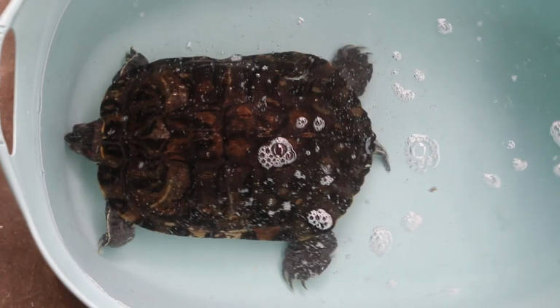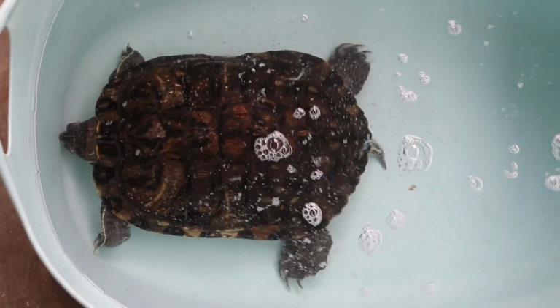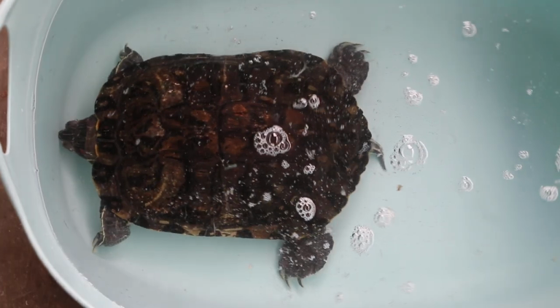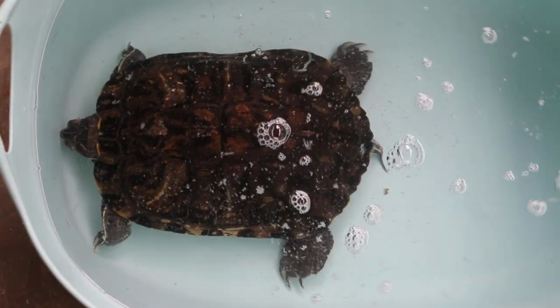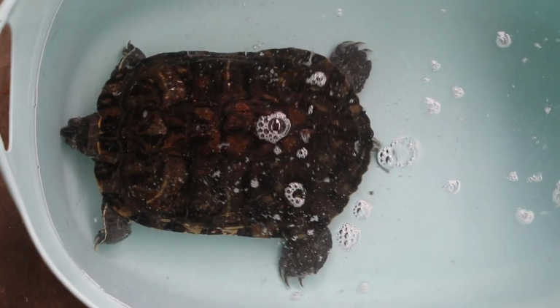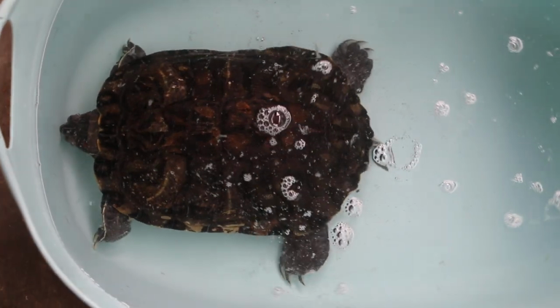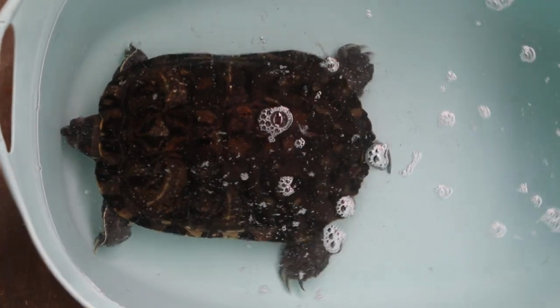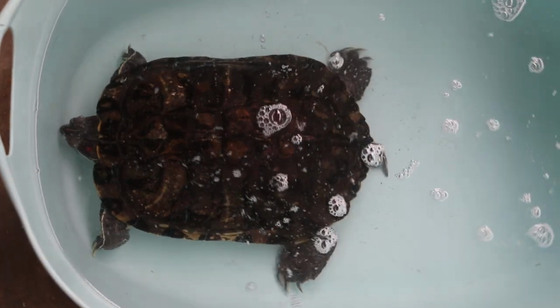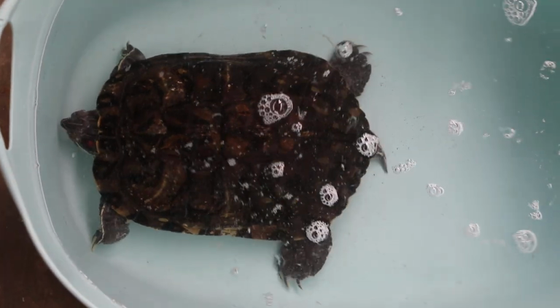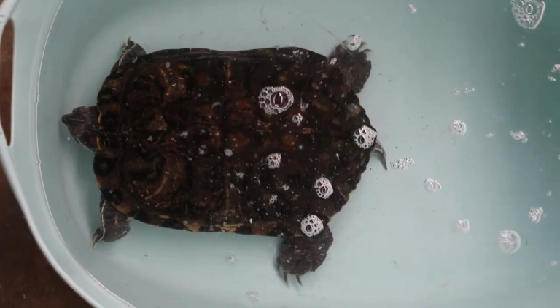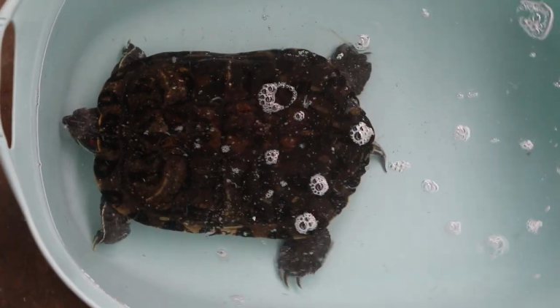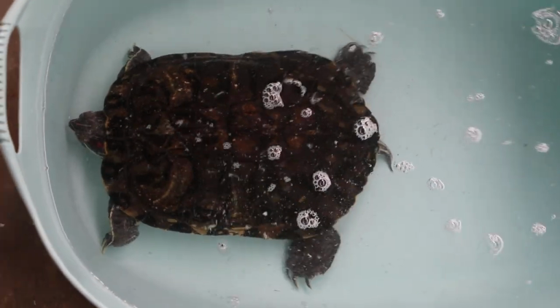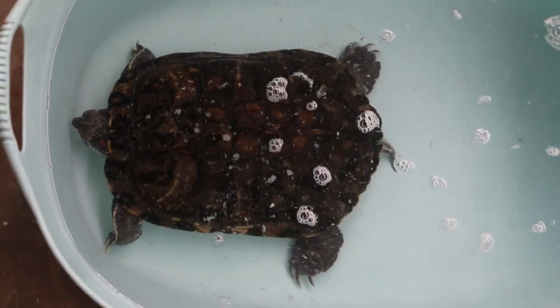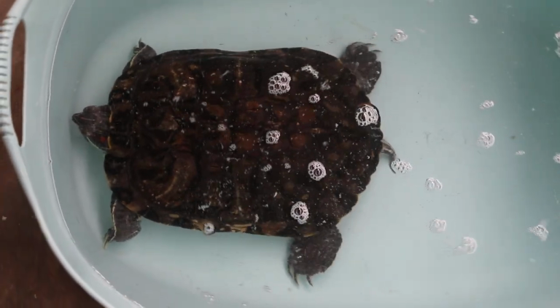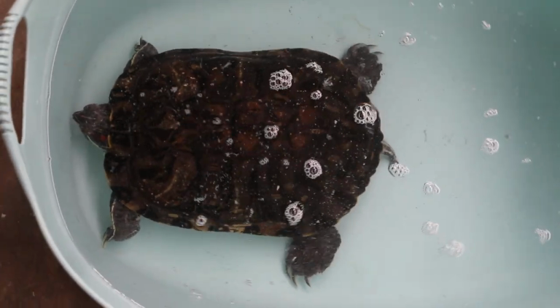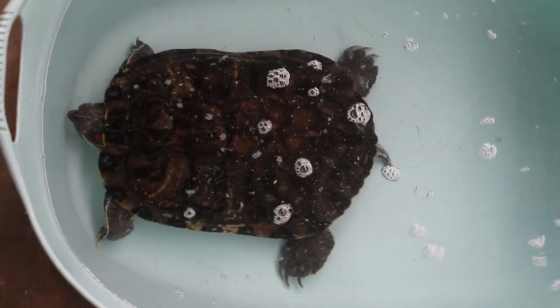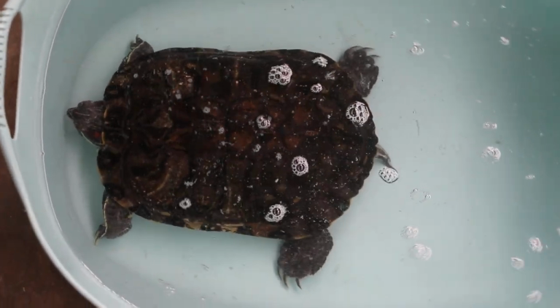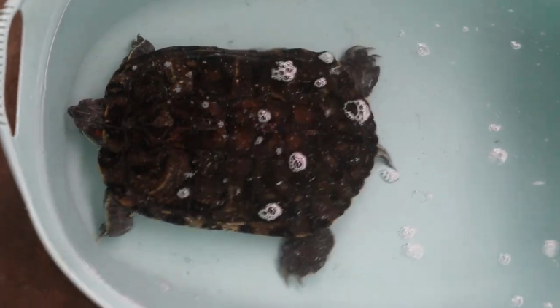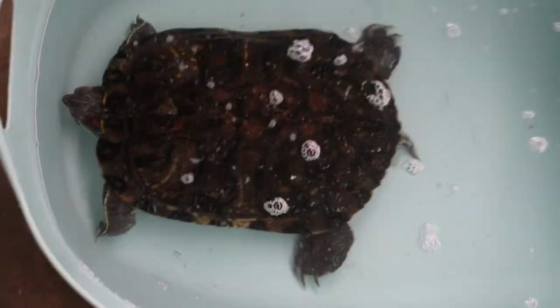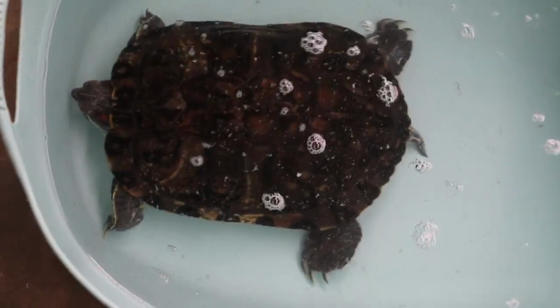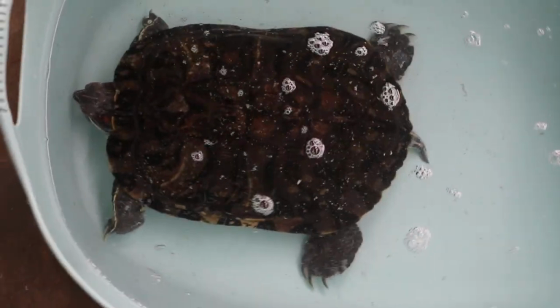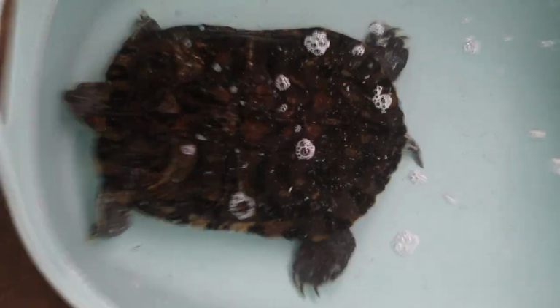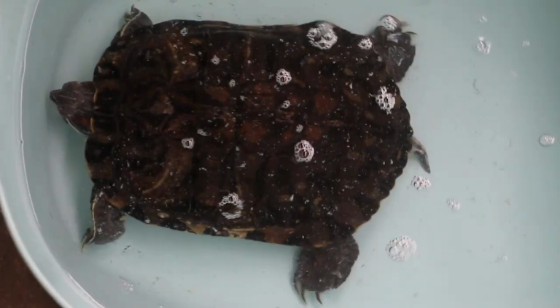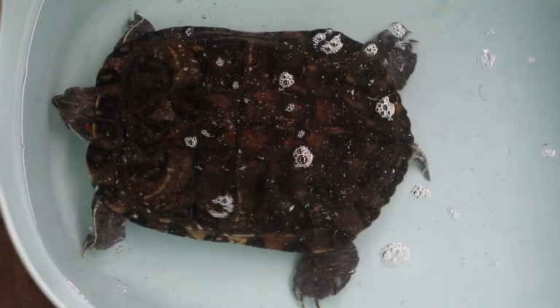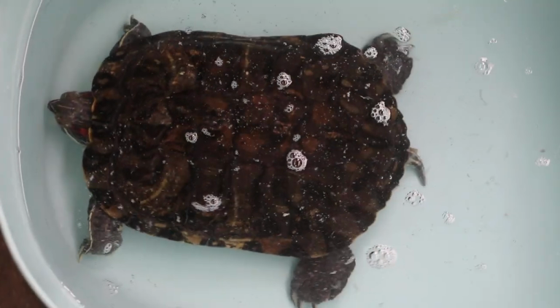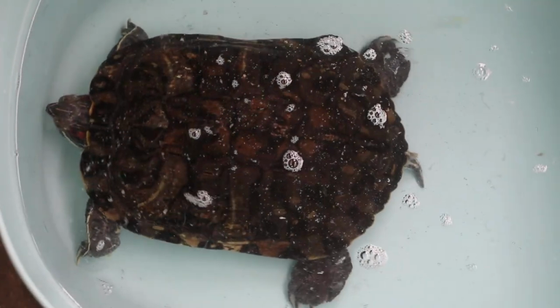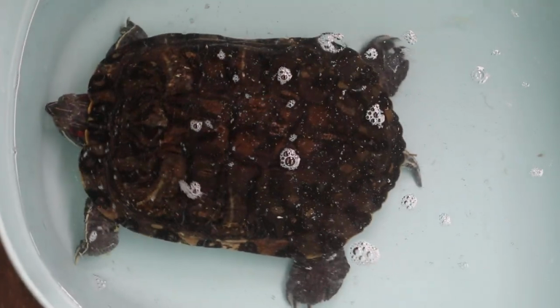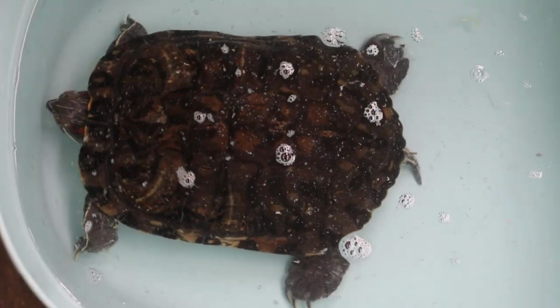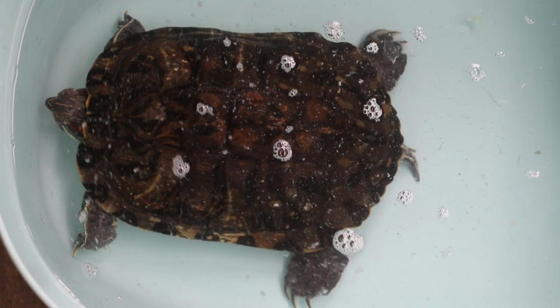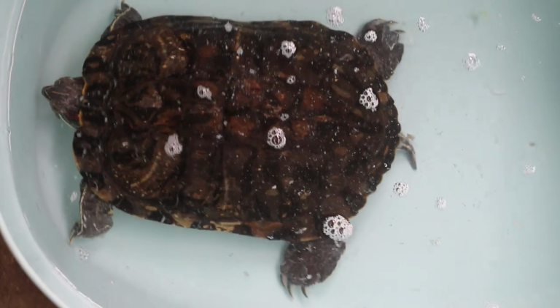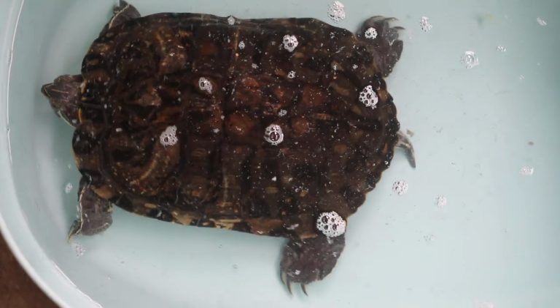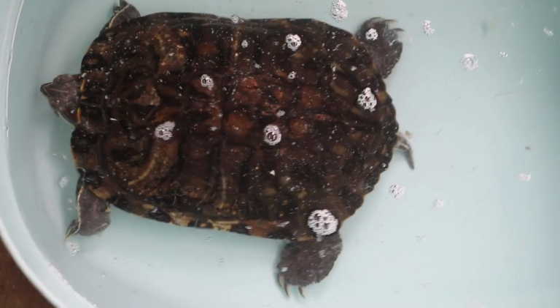Okay, this is the video of the red-eared slider. It does not swim lopsided.